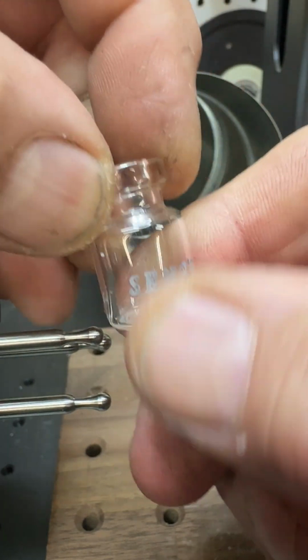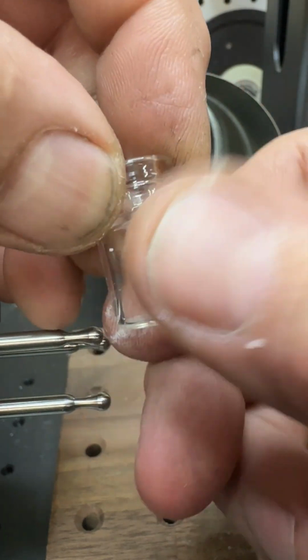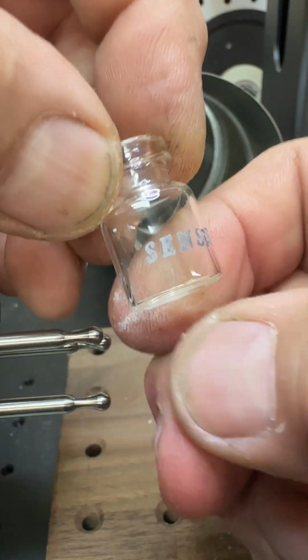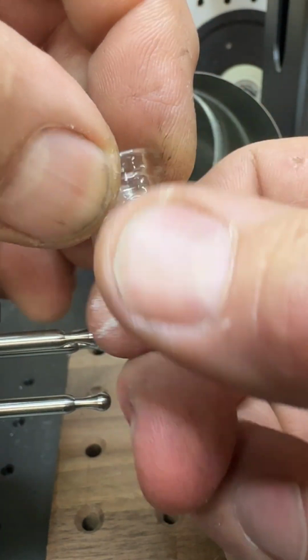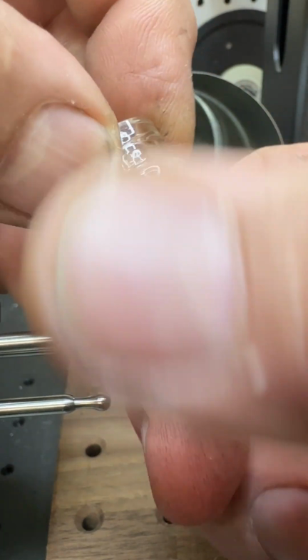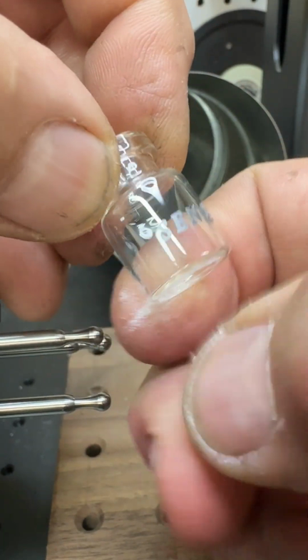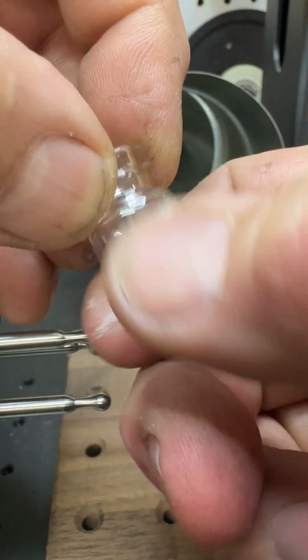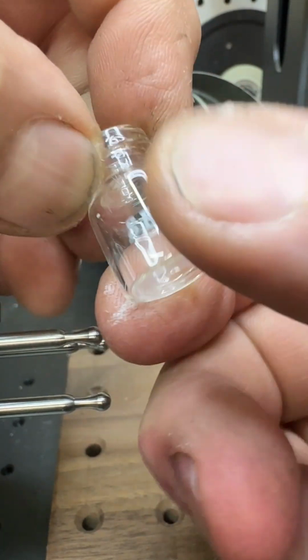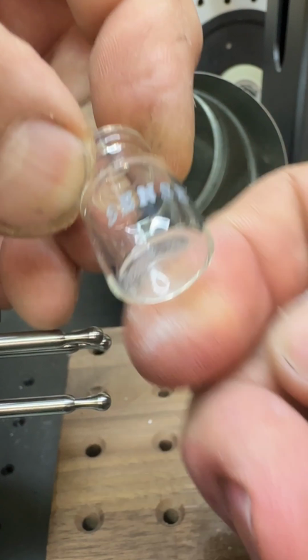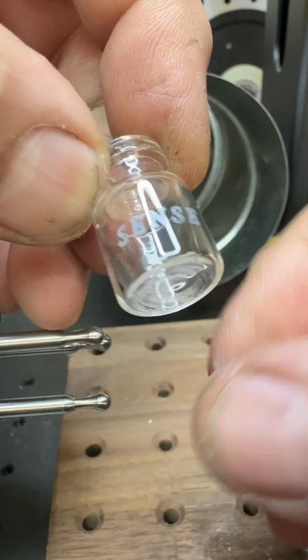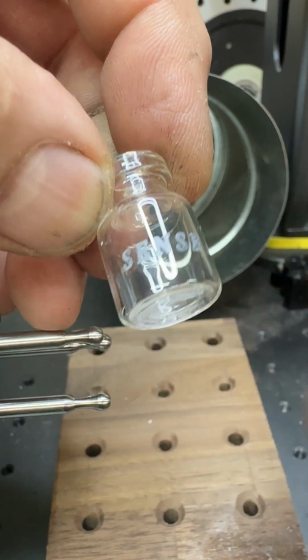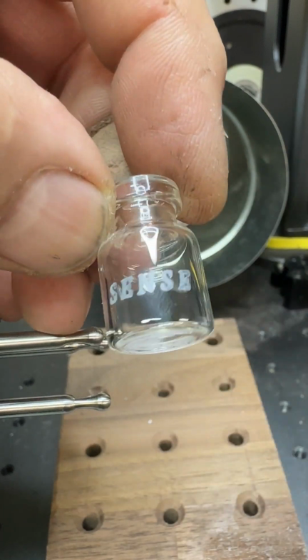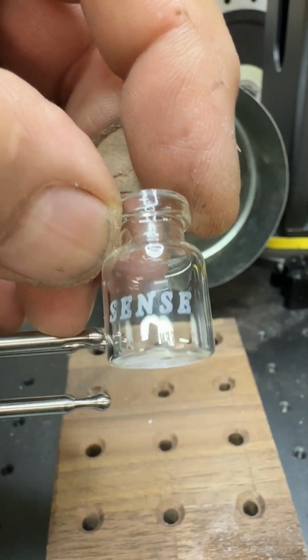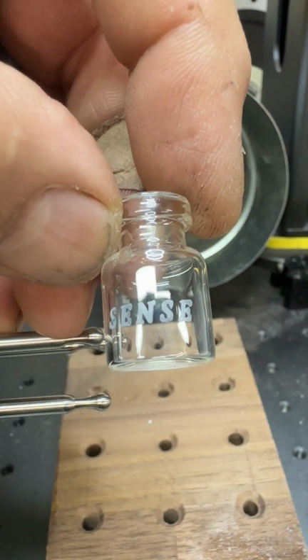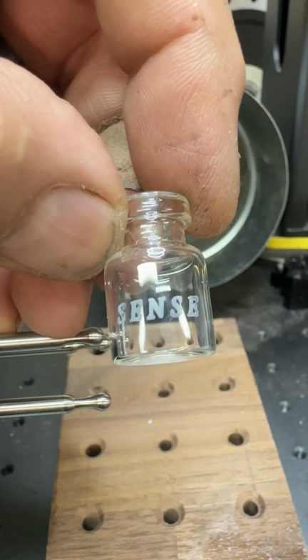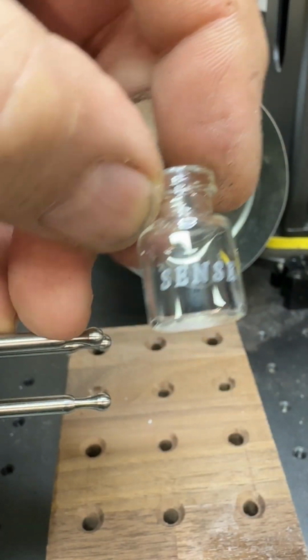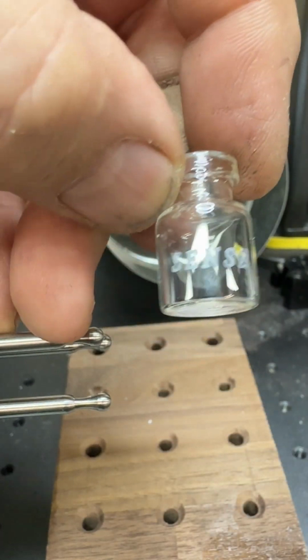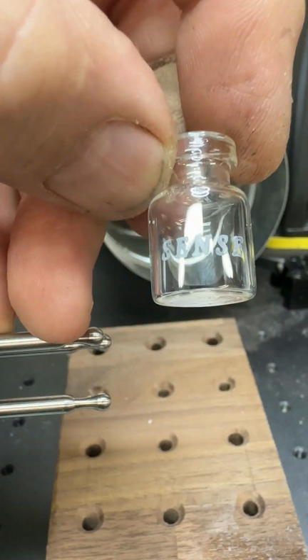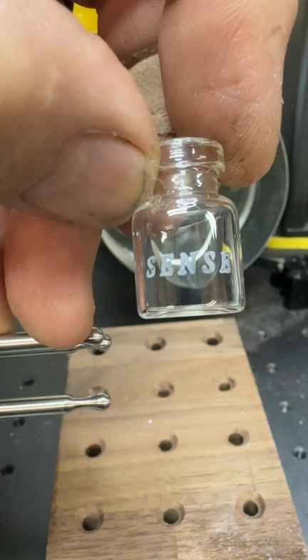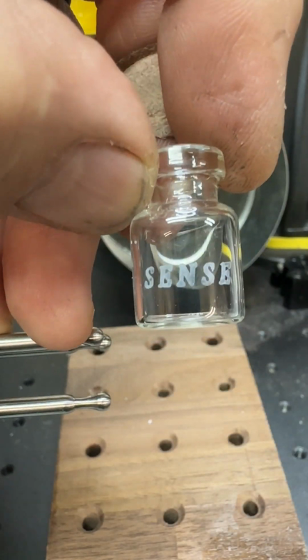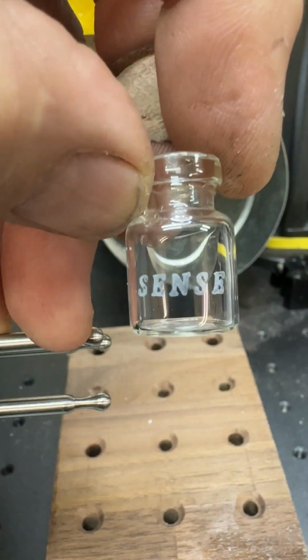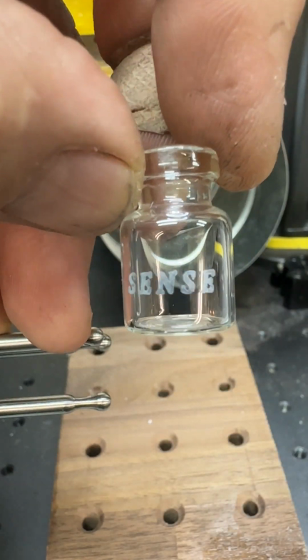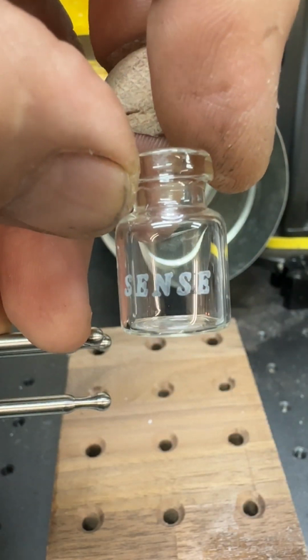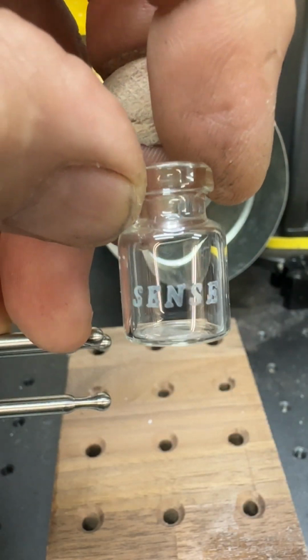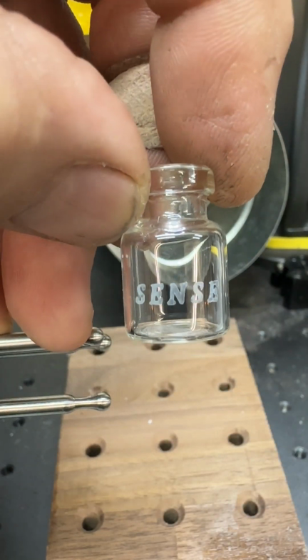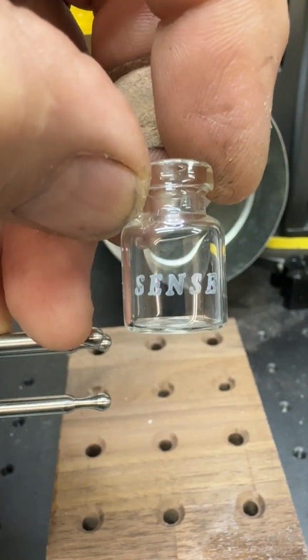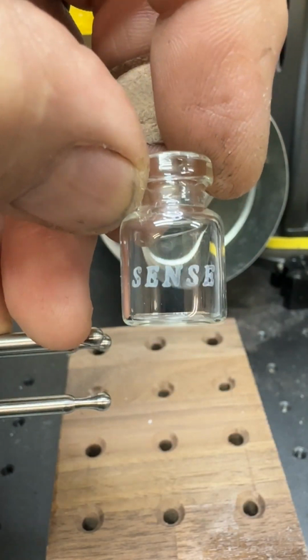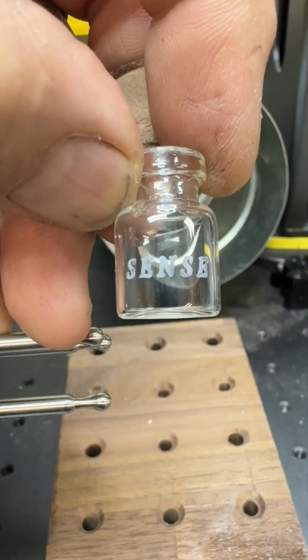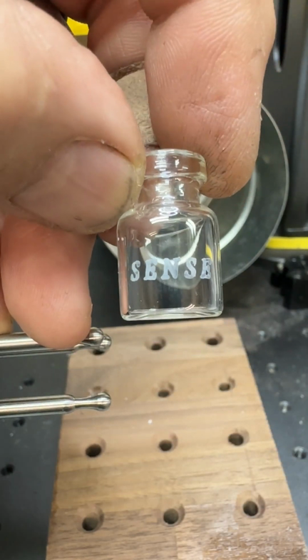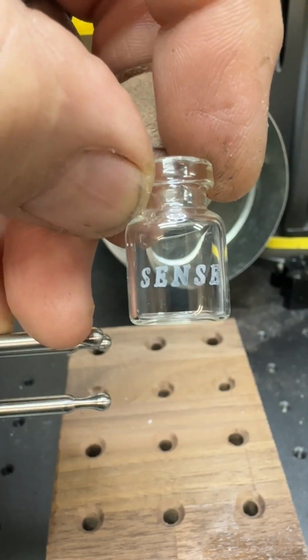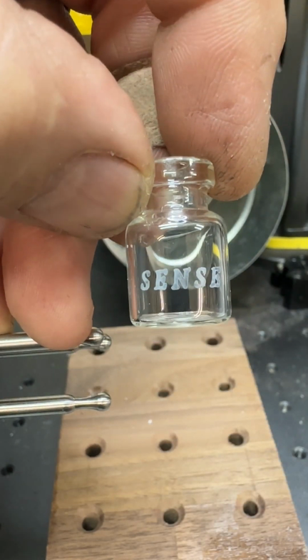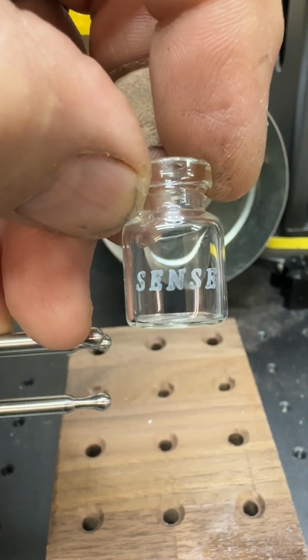Yeah, it won't rub off. So yeah, you fiber guys — this stuff worked good for you too.